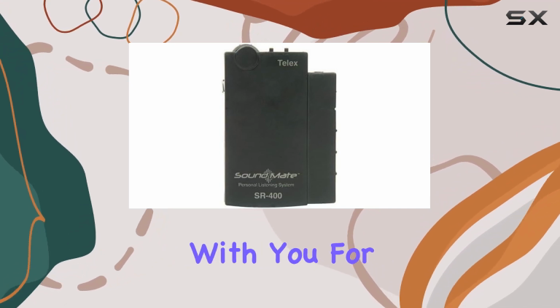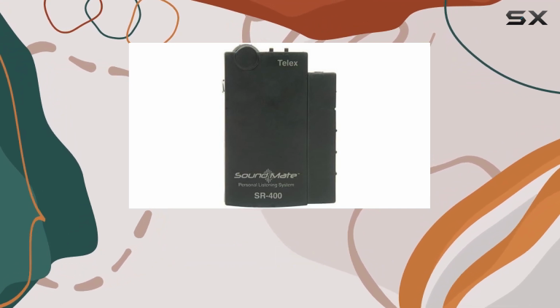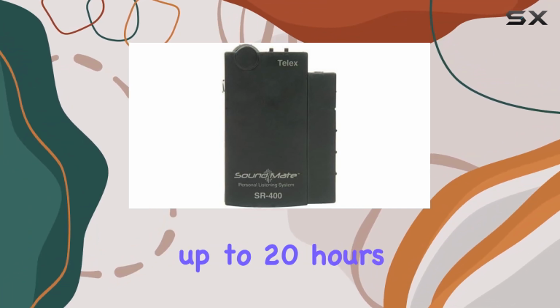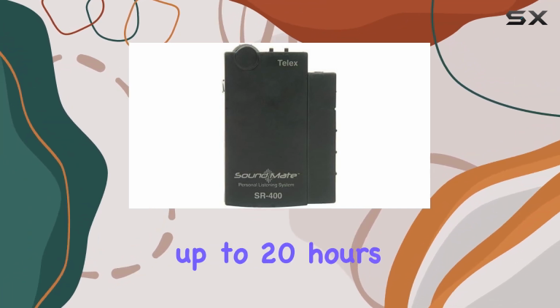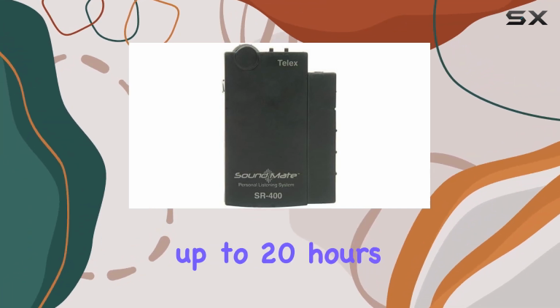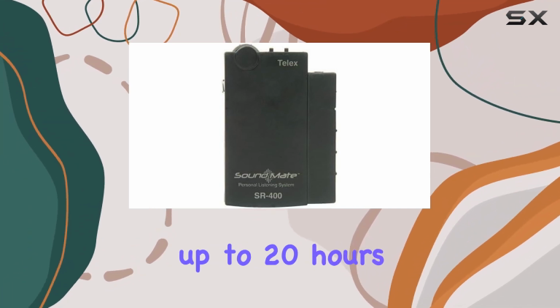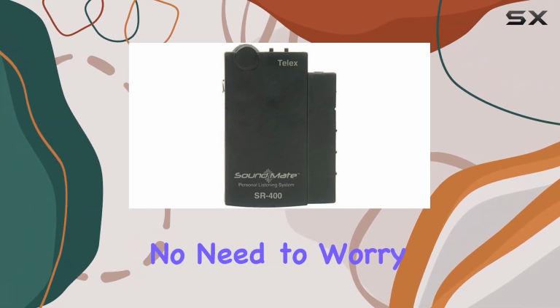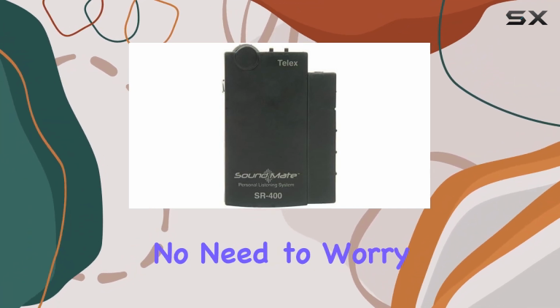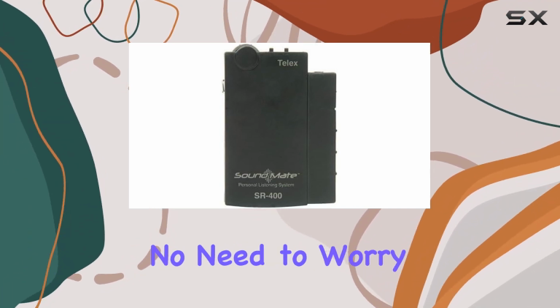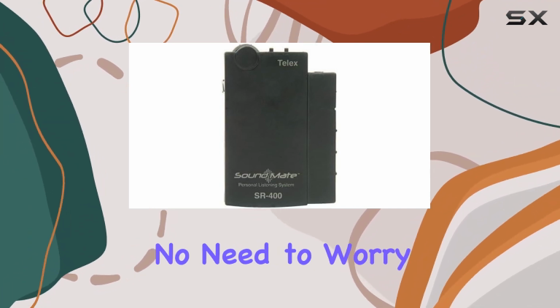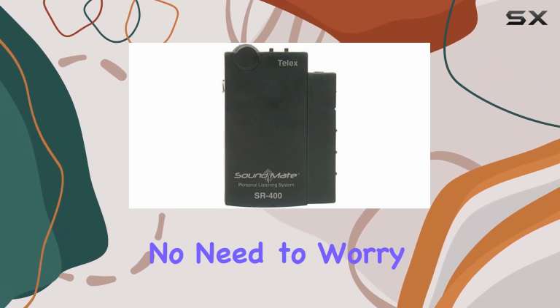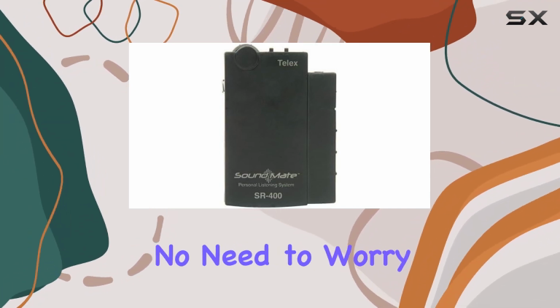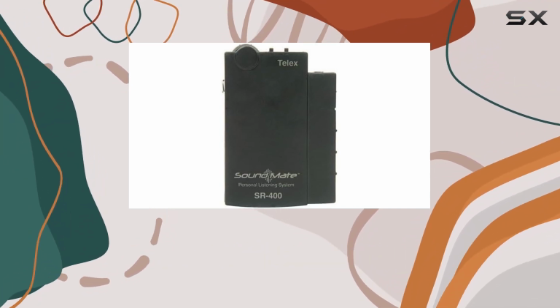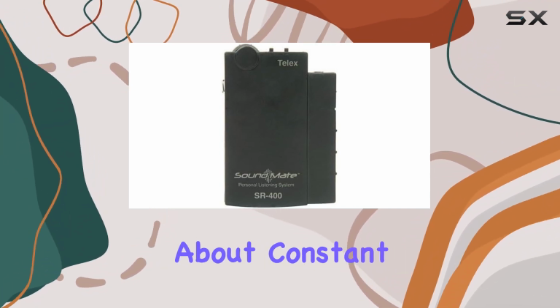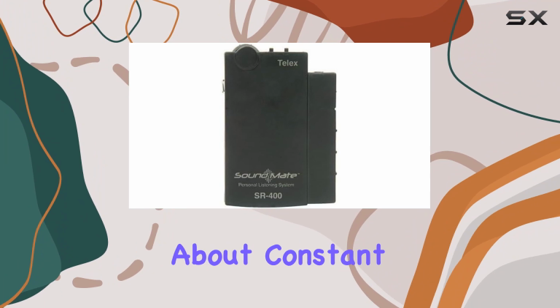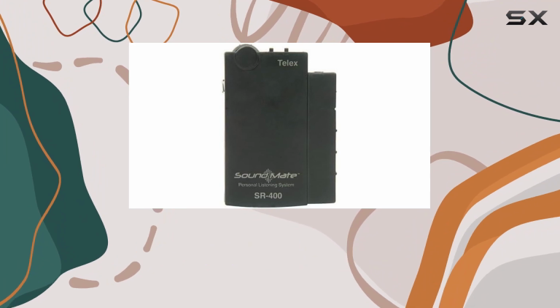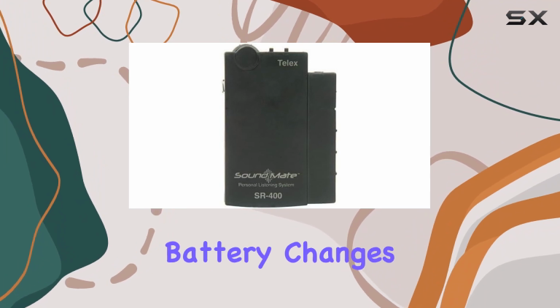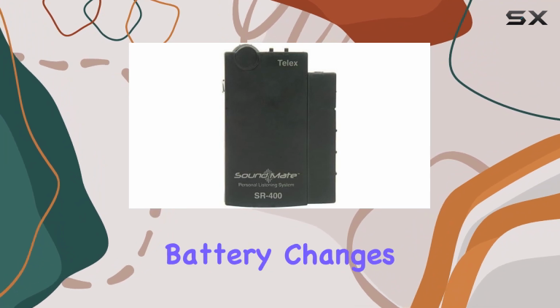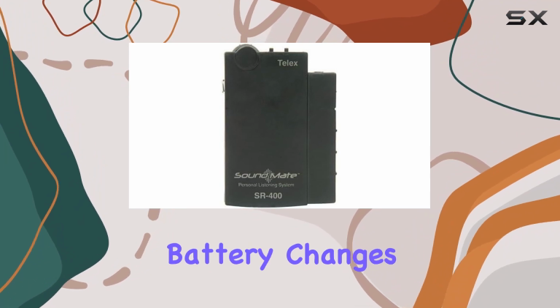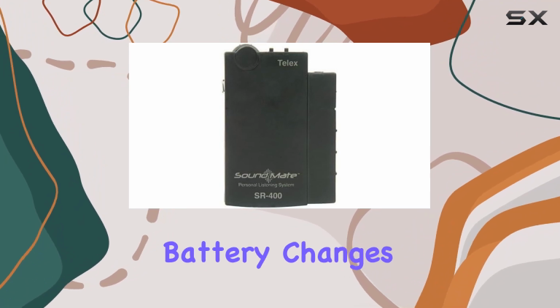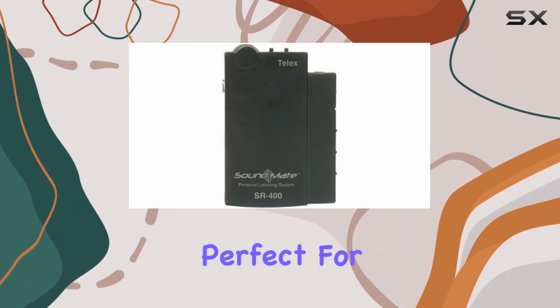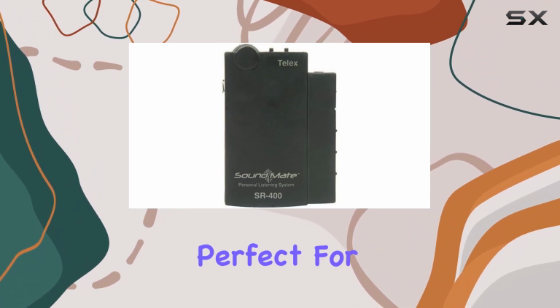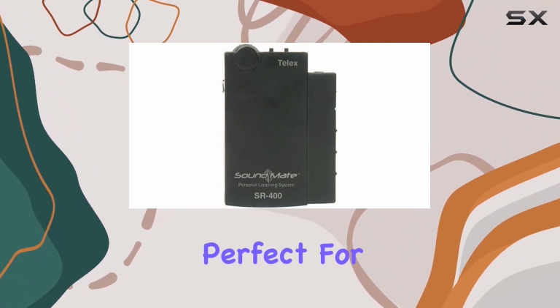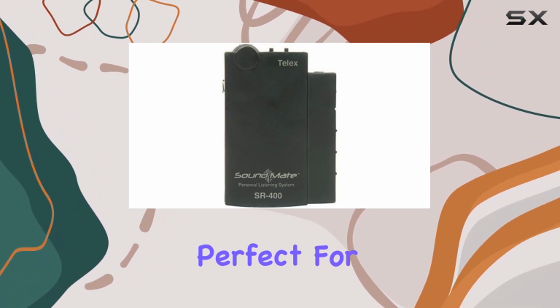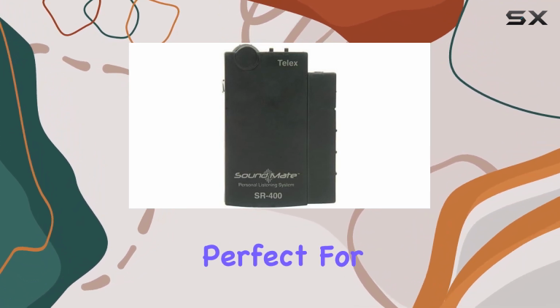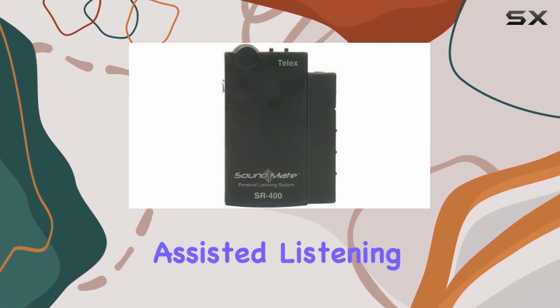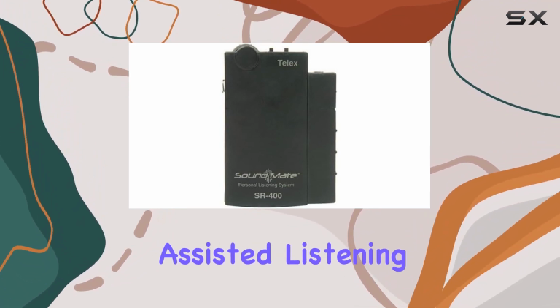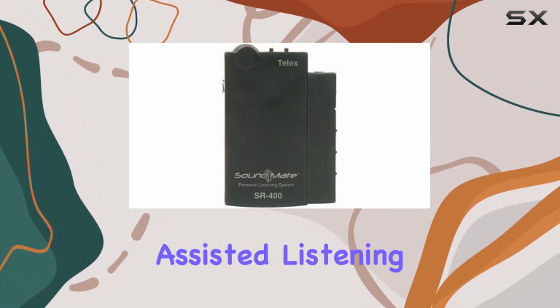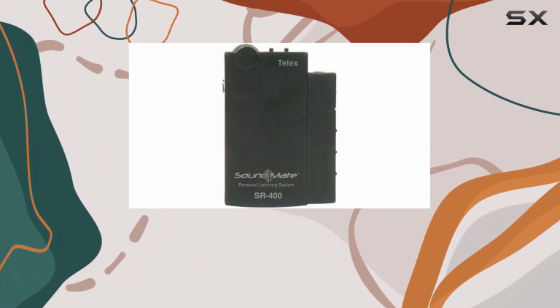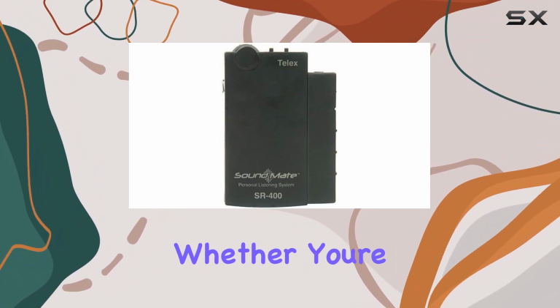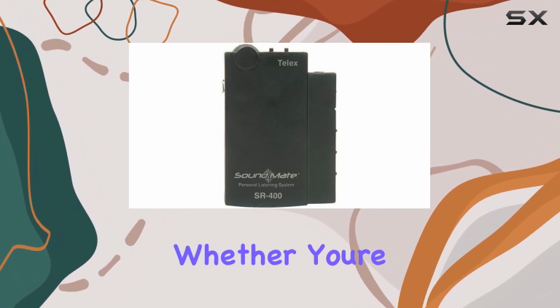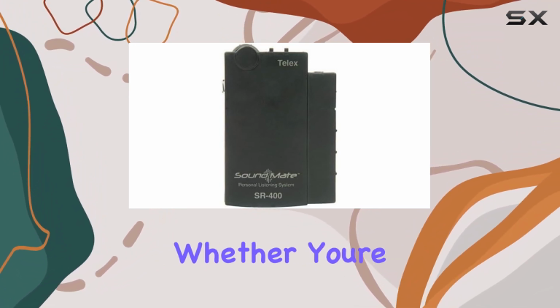Long-lasting: powered by 2 AA batteries, this receiver can keep up with you for up to 20 hours — no need to worry about constant battery changes.